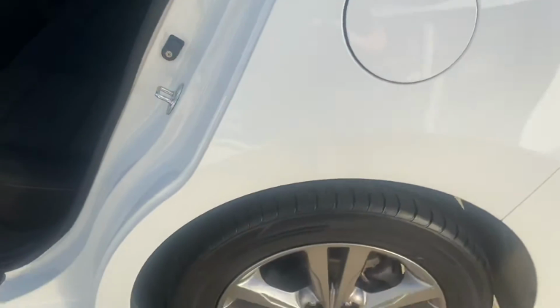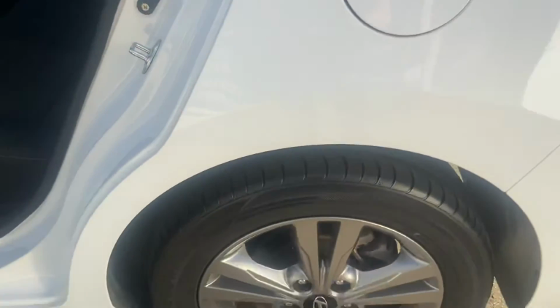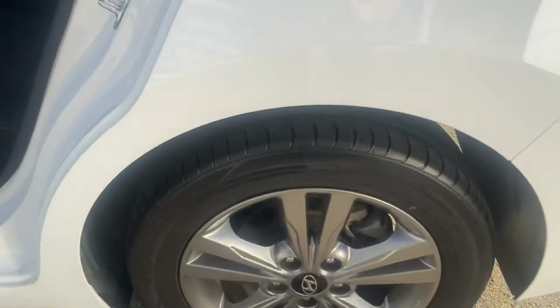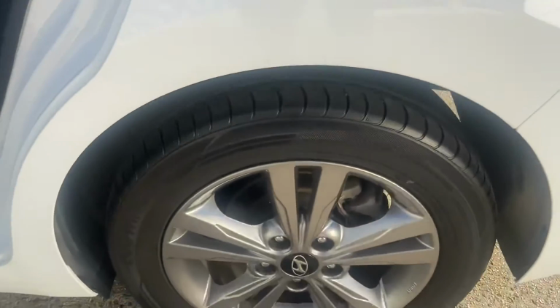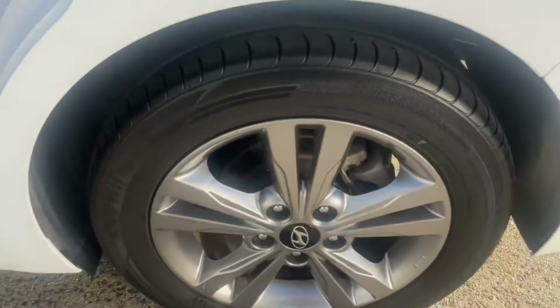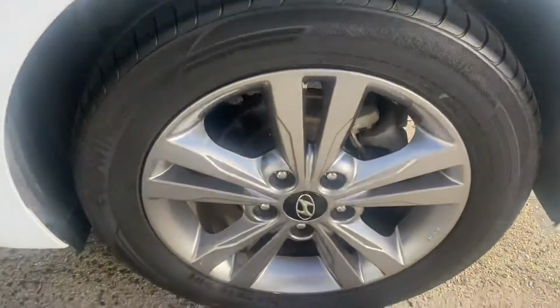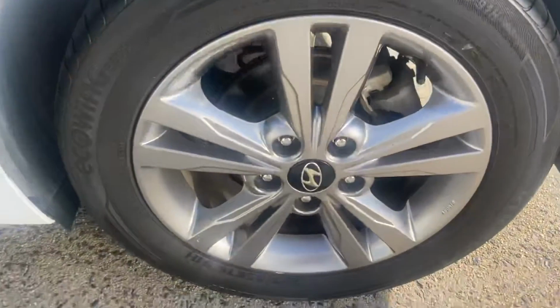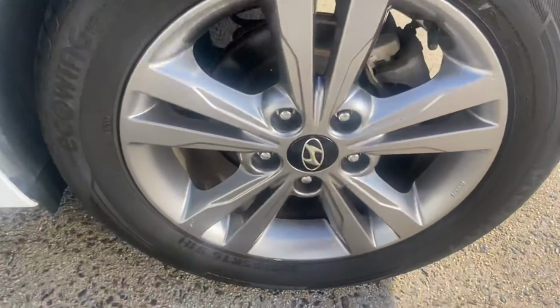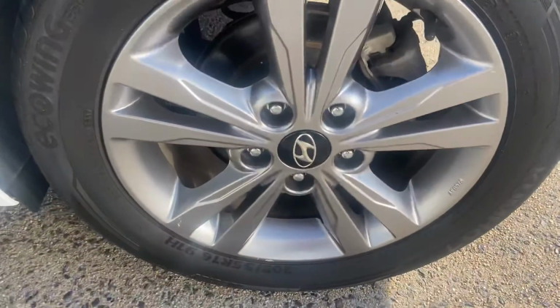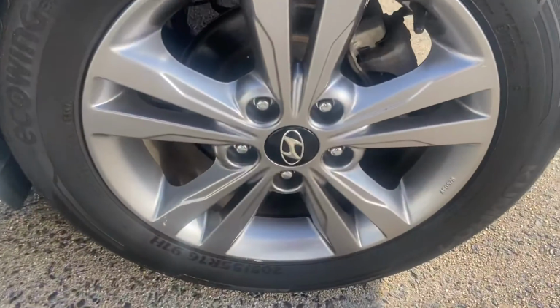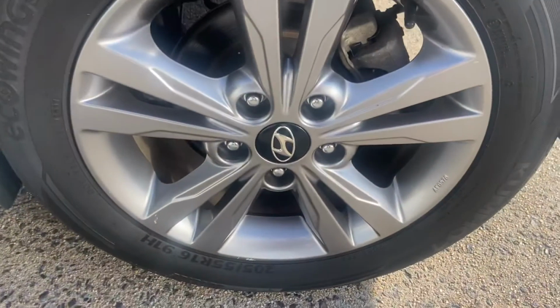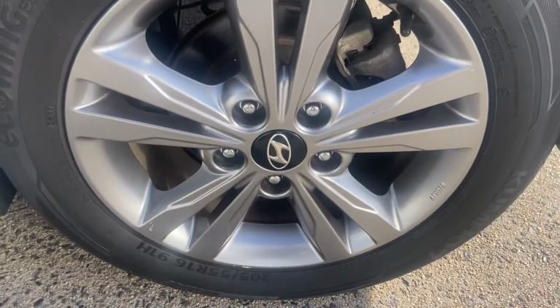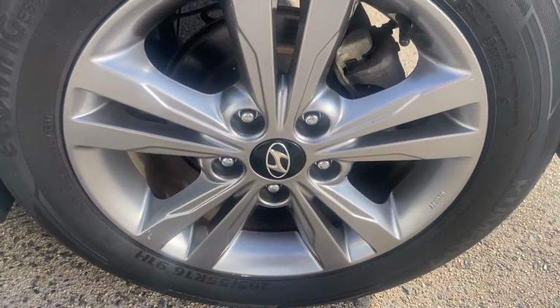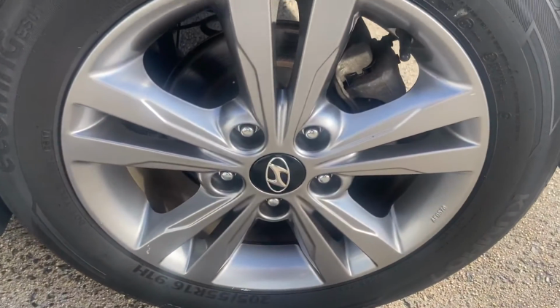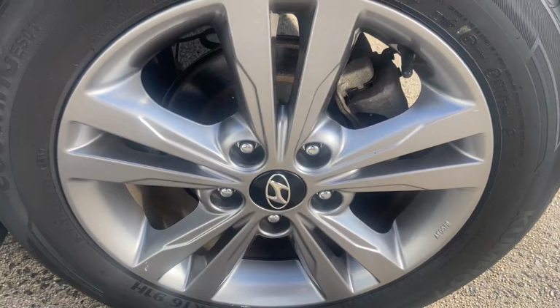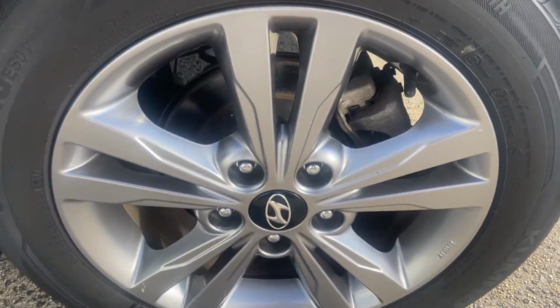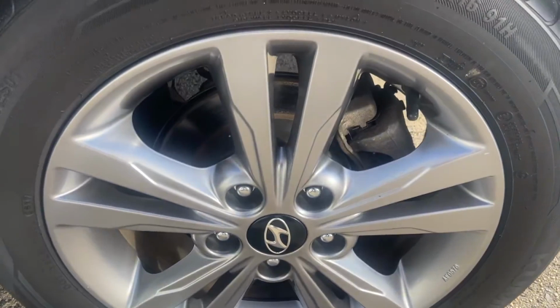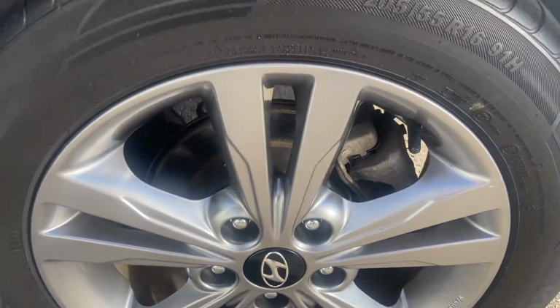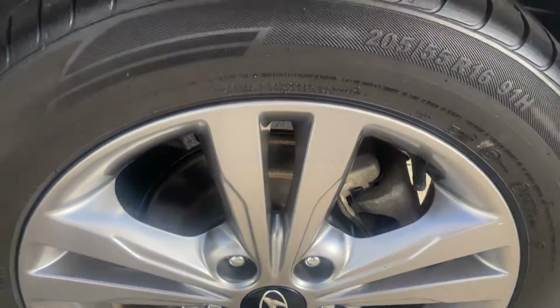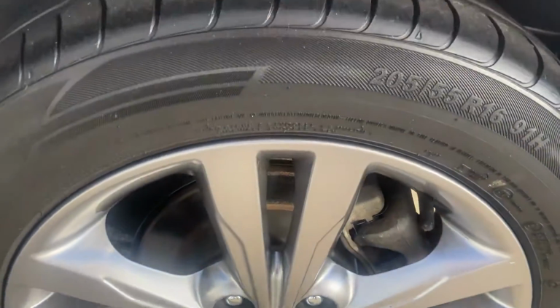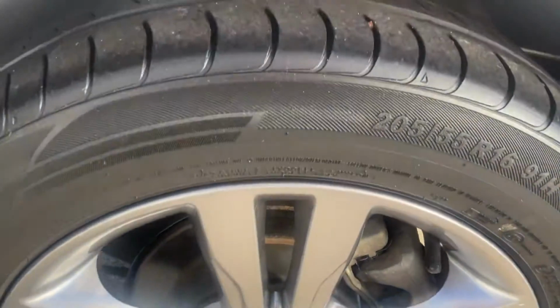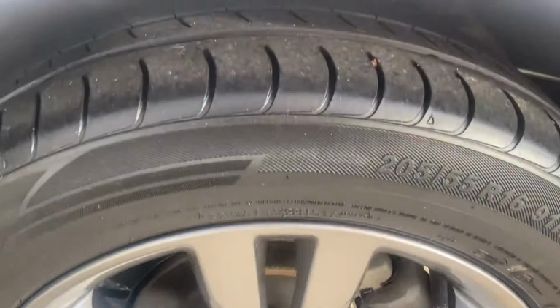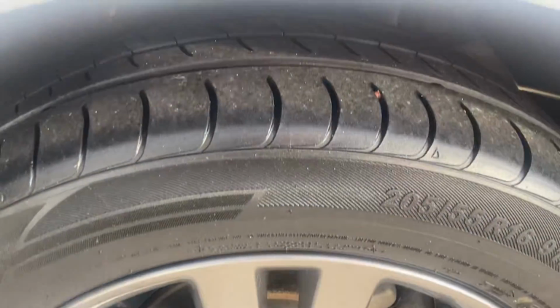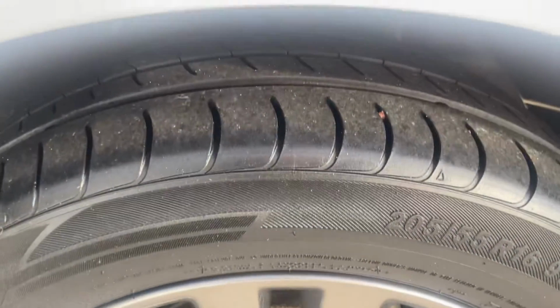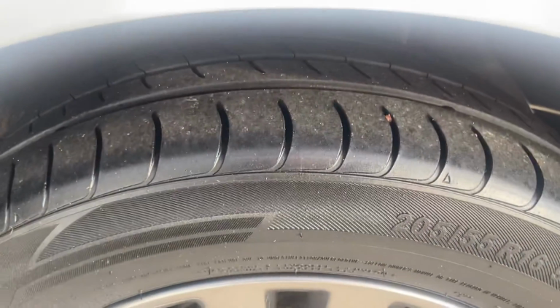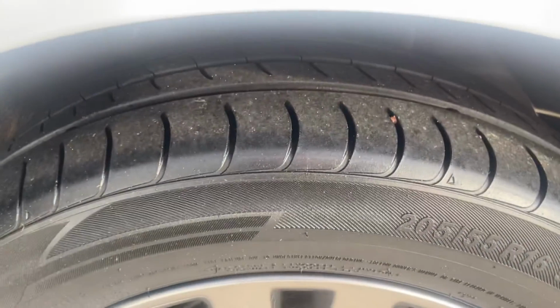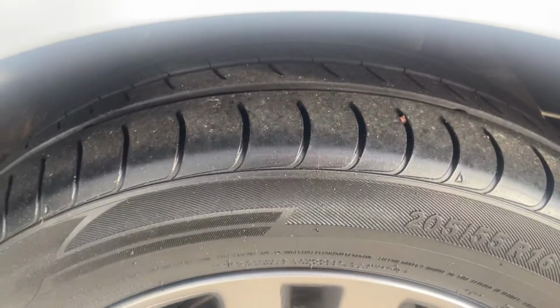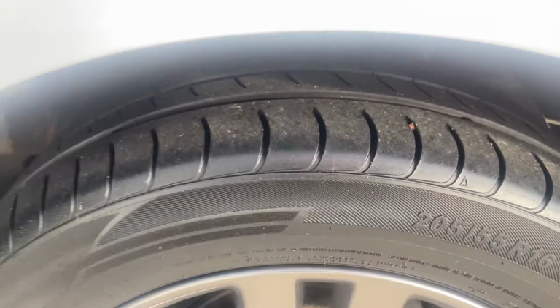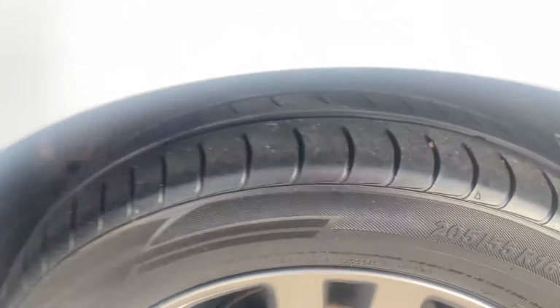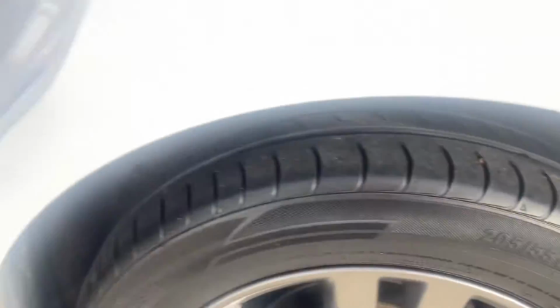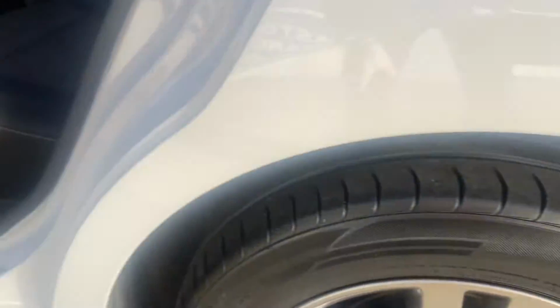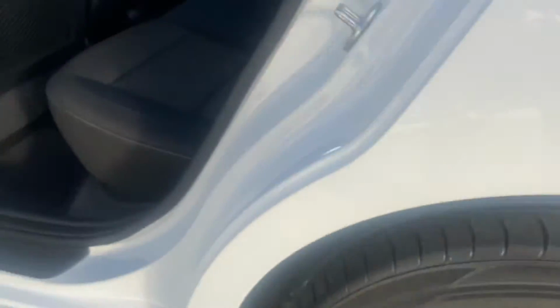Having a look at the rear rim and the tyre tread there as well.